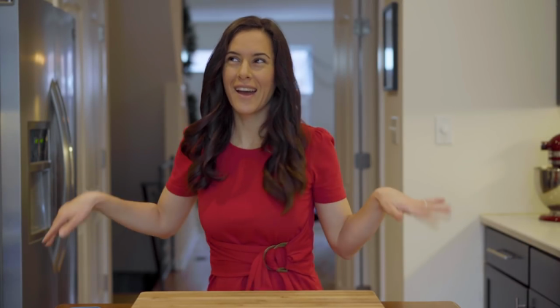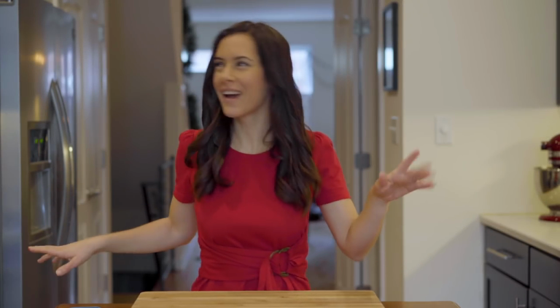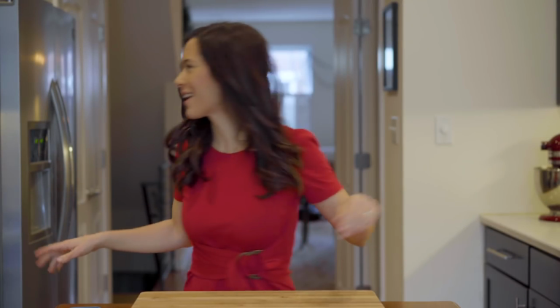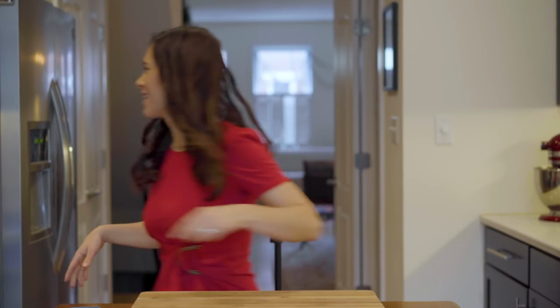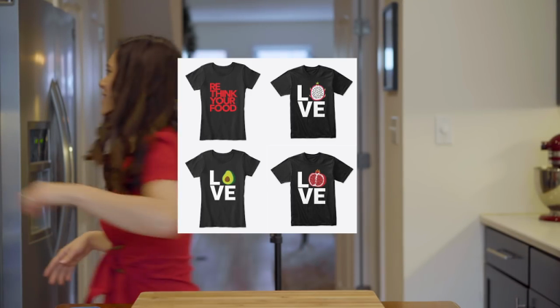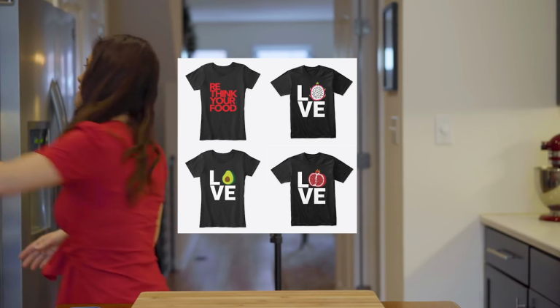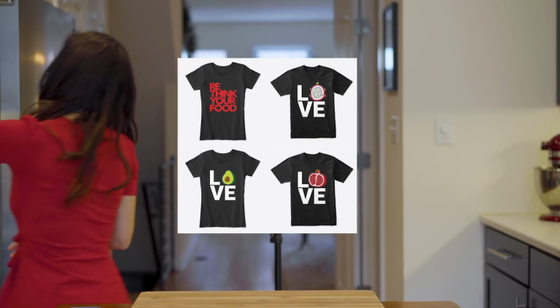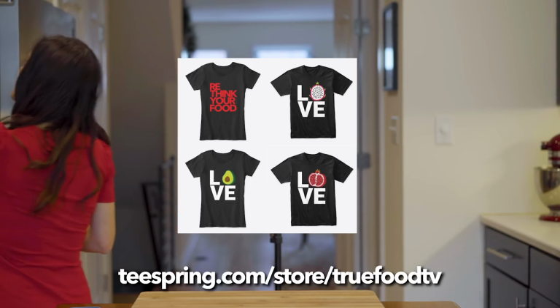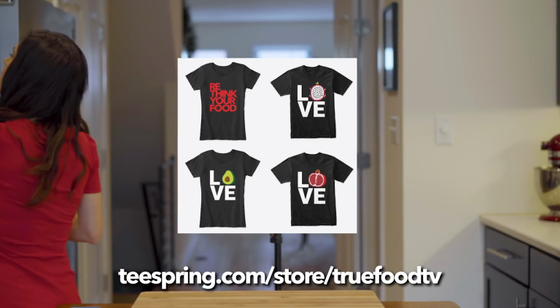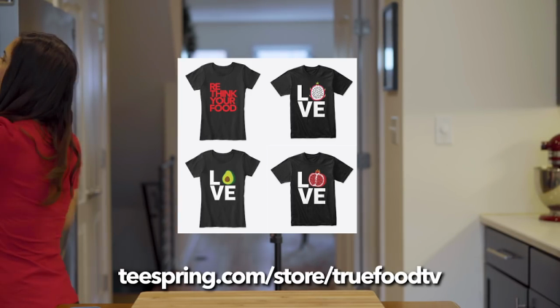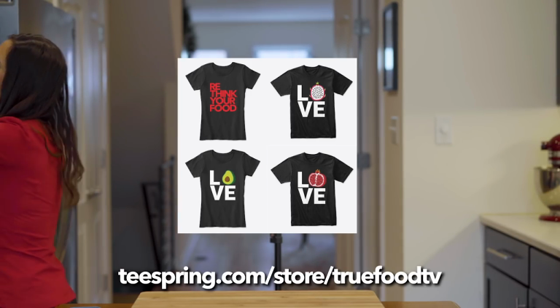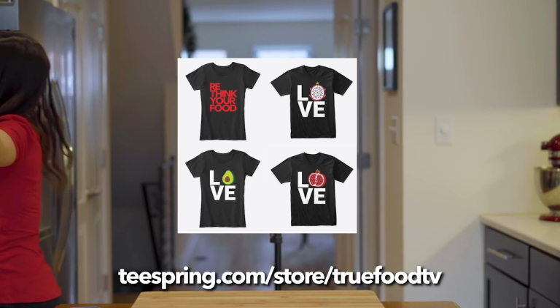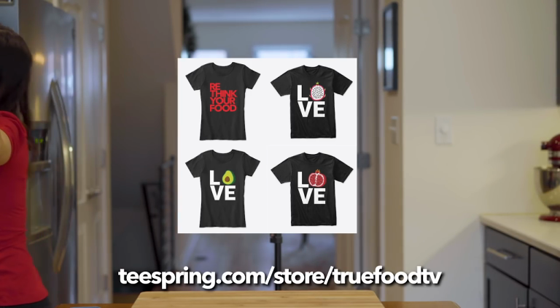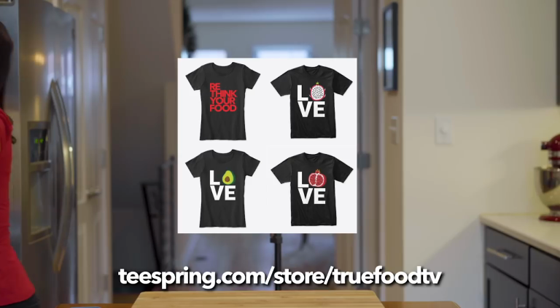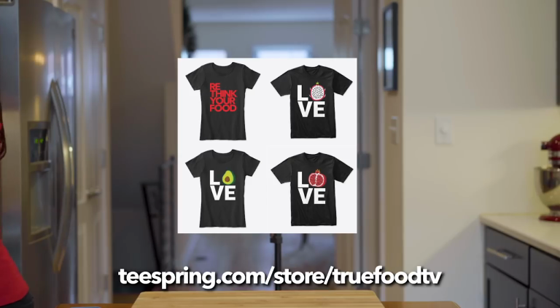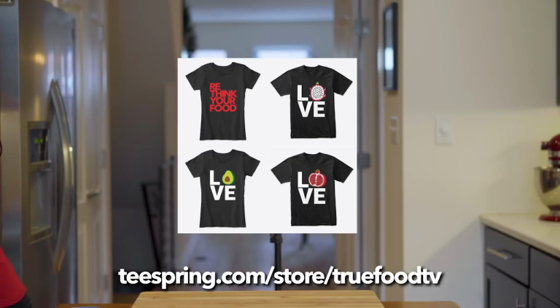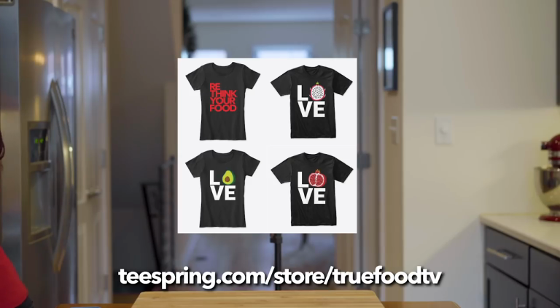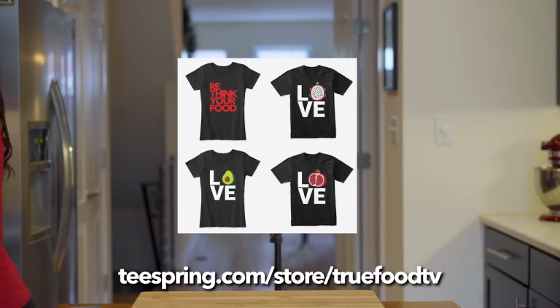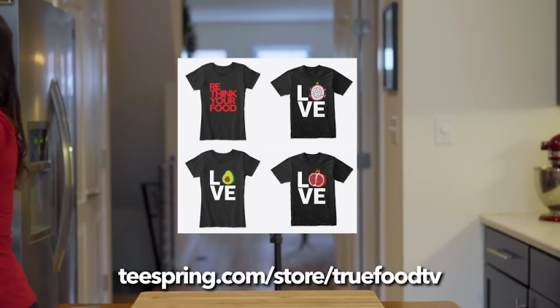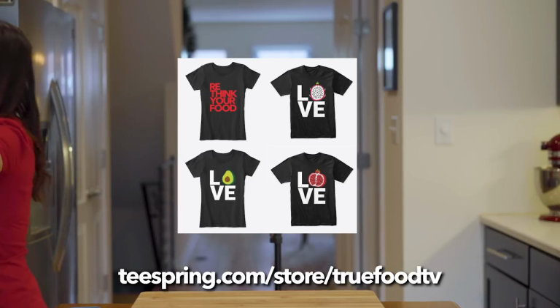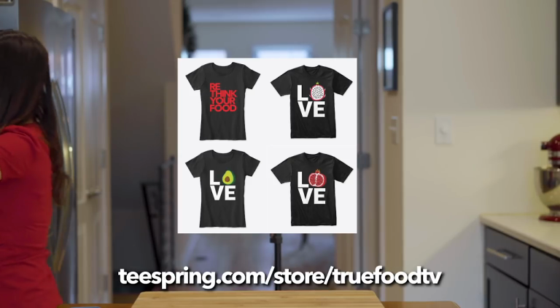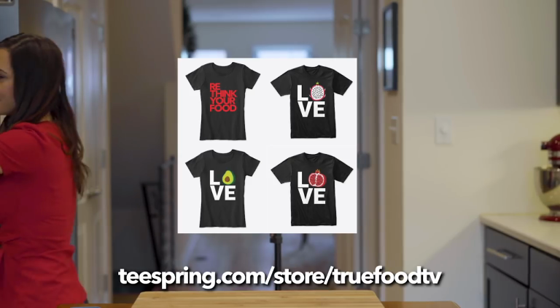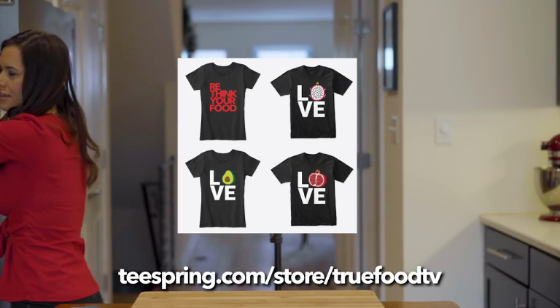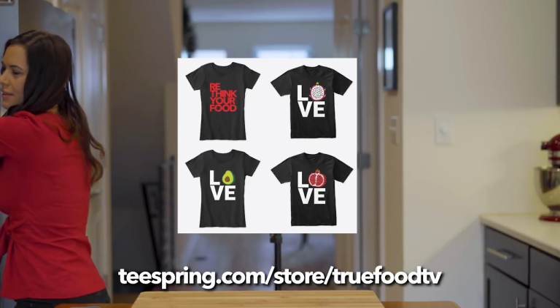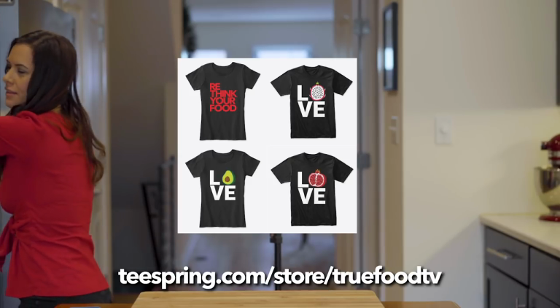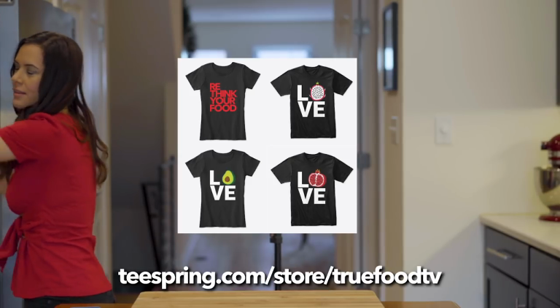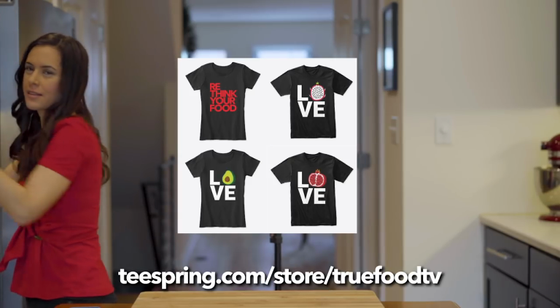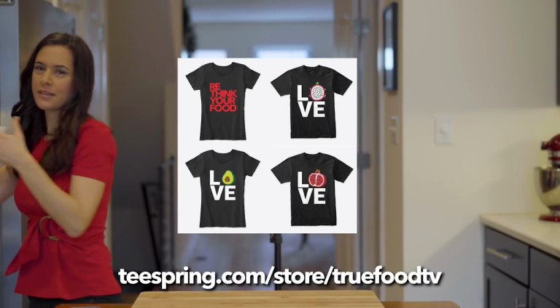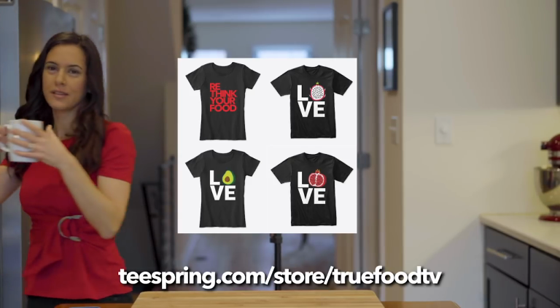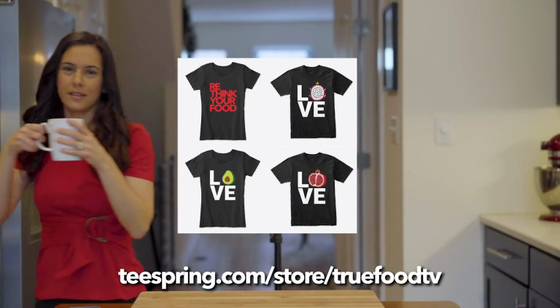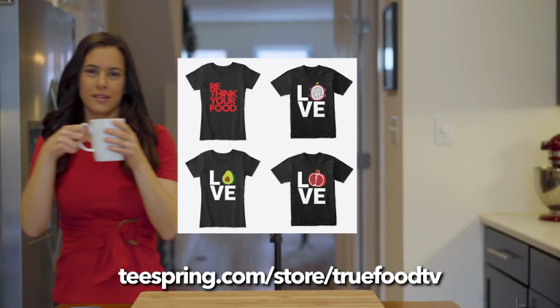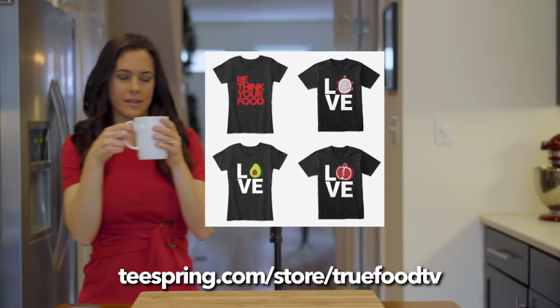Now dance with me over to our new merch shop. I think you might find something special there.